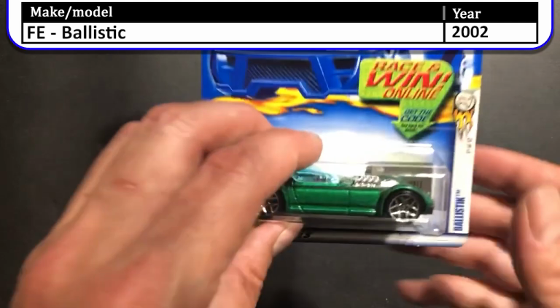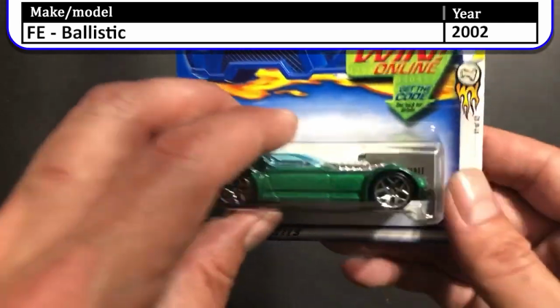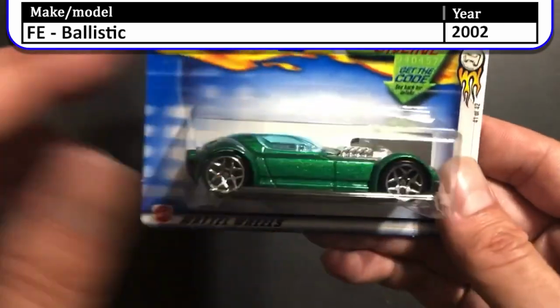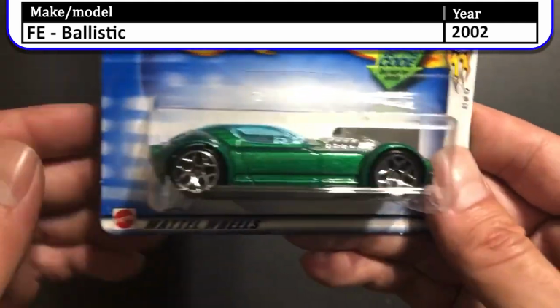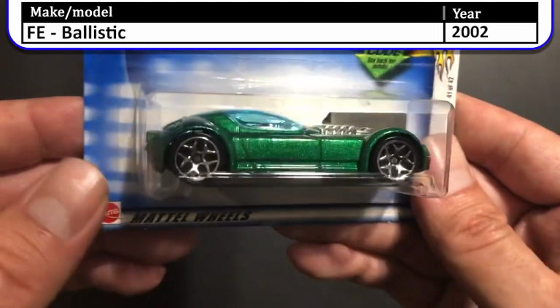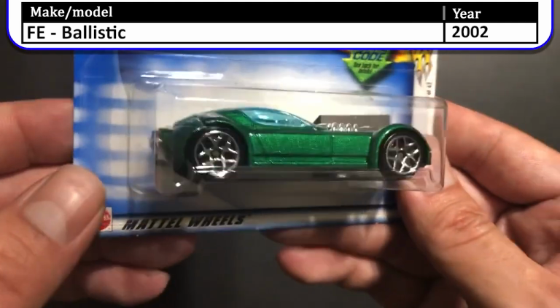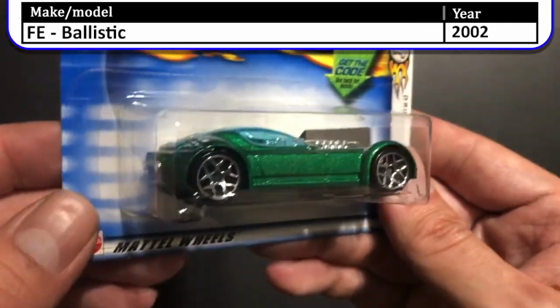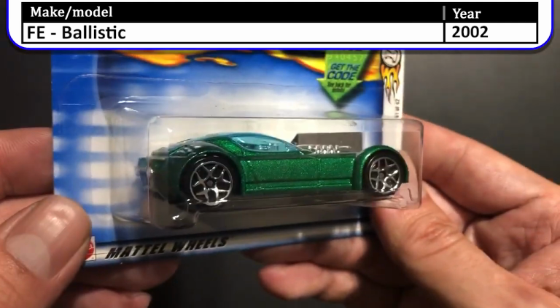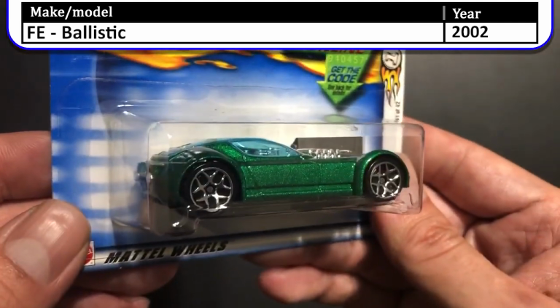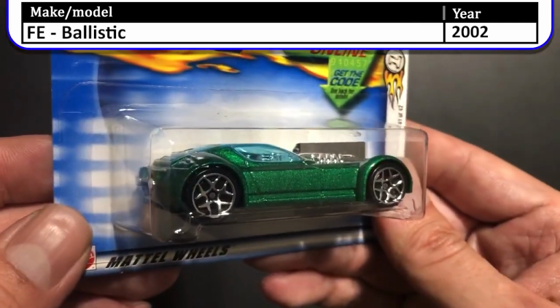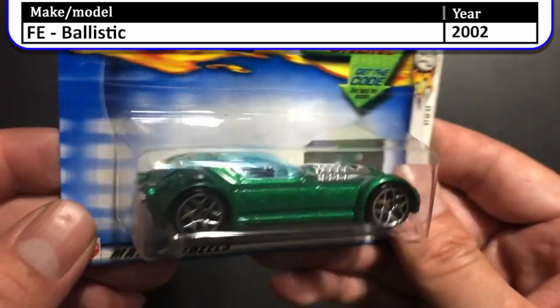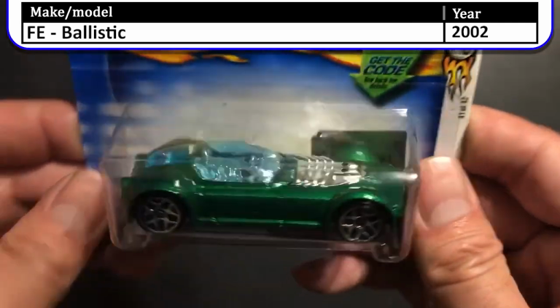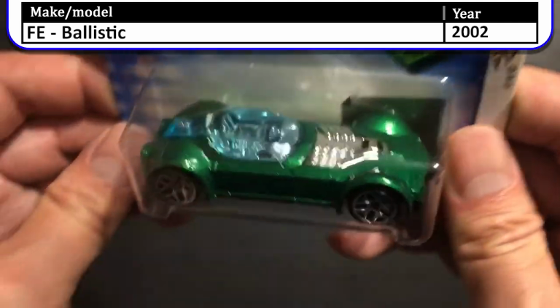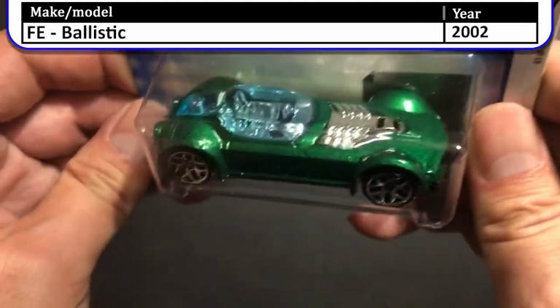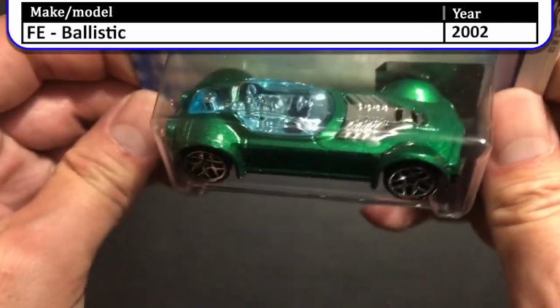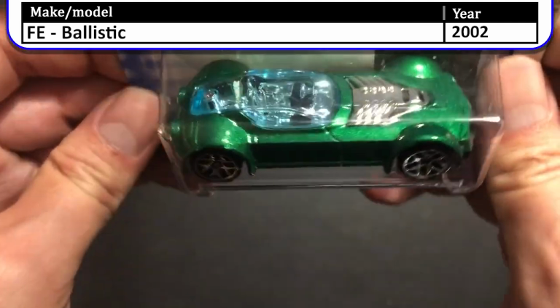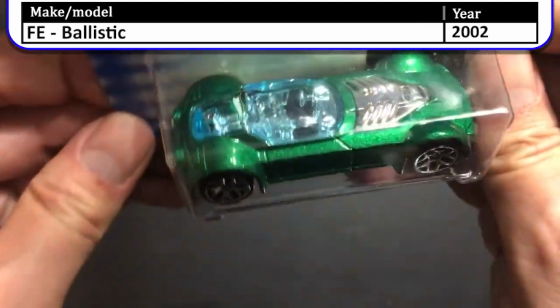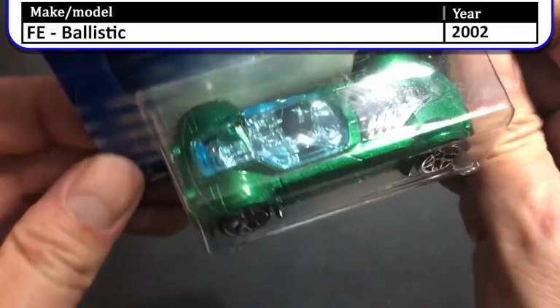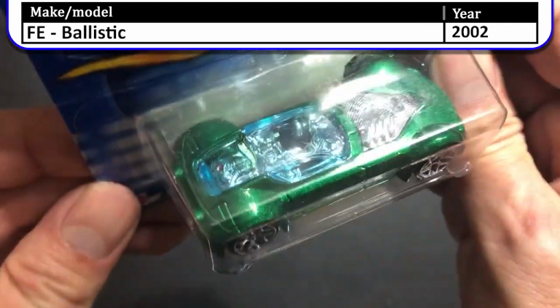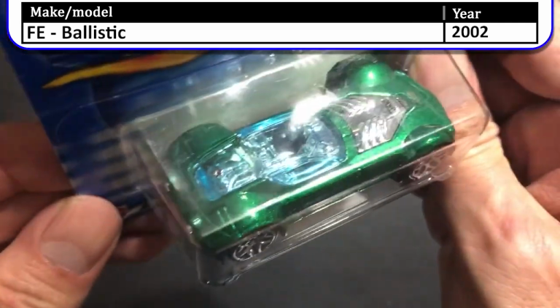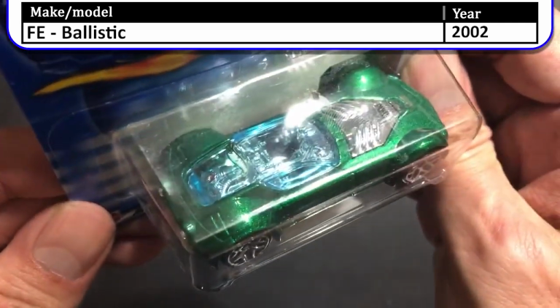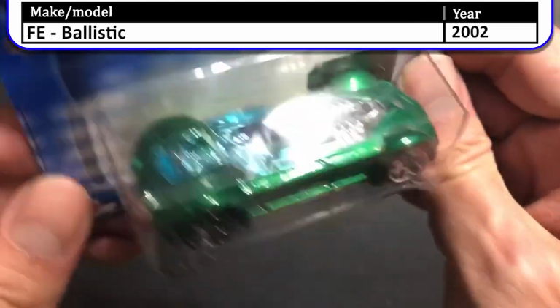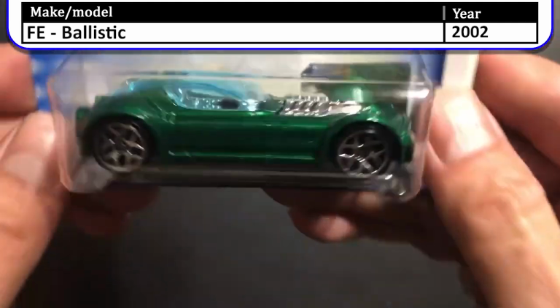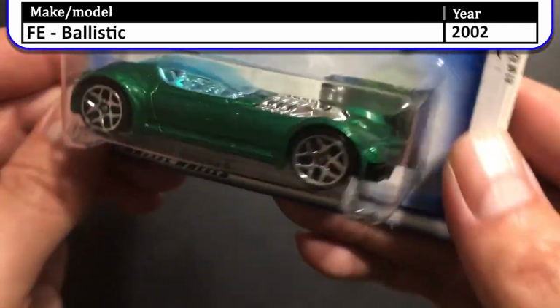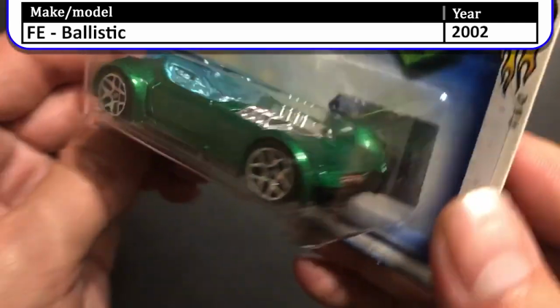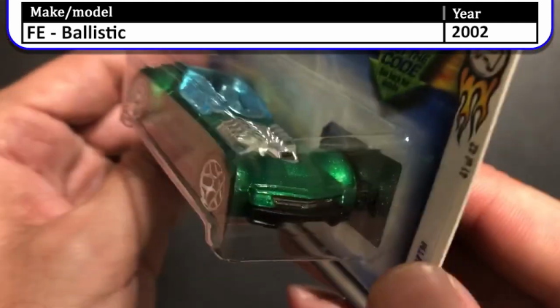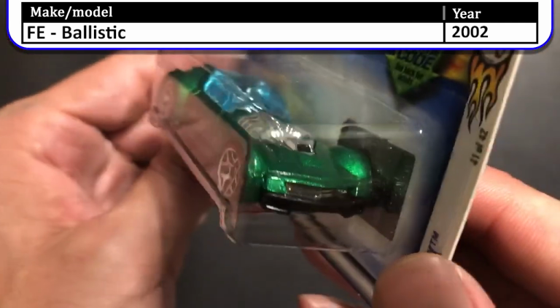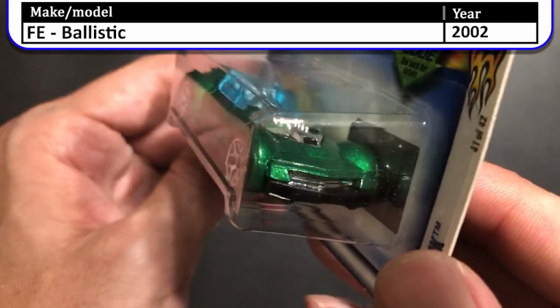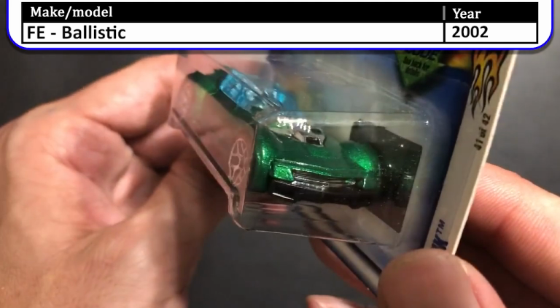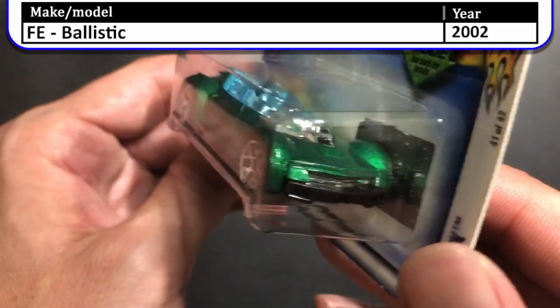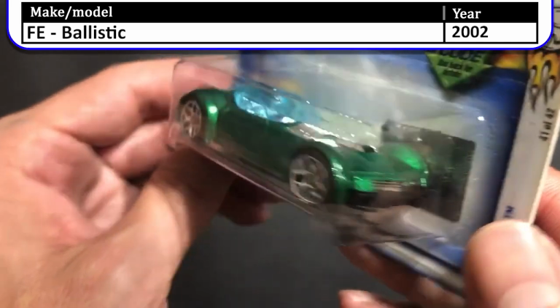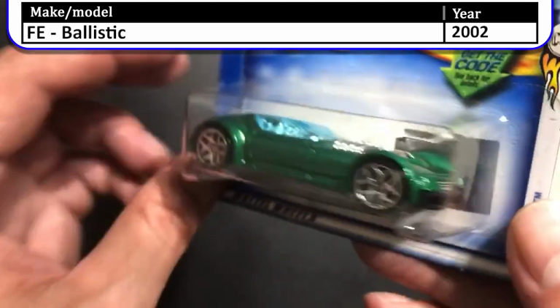Here we have the 2002 first edition Ballistic. This is a design of a futuristic front mid-engine sports car featuring an exposed V8 and a fastback in a similar fashion to a bubble canopy.